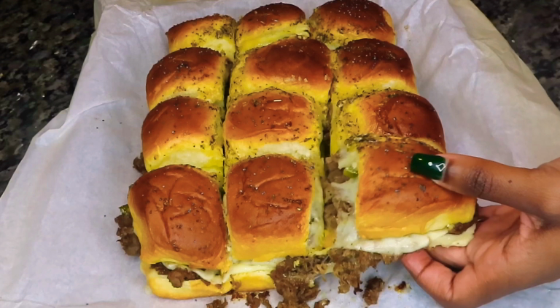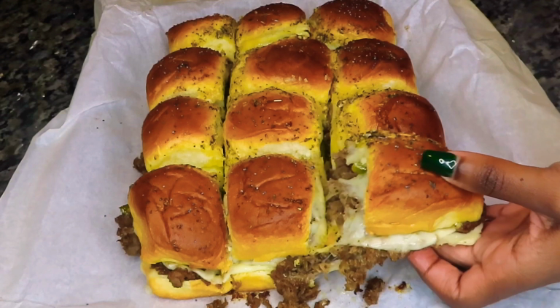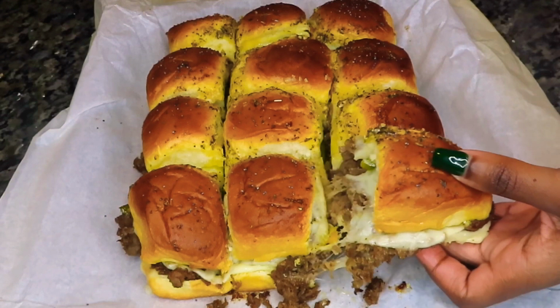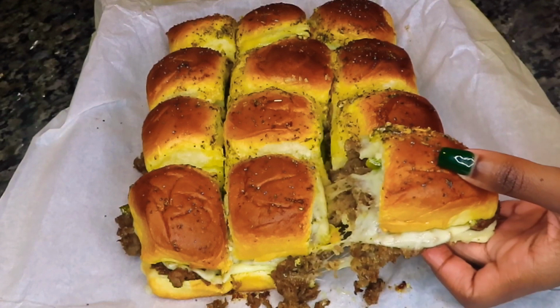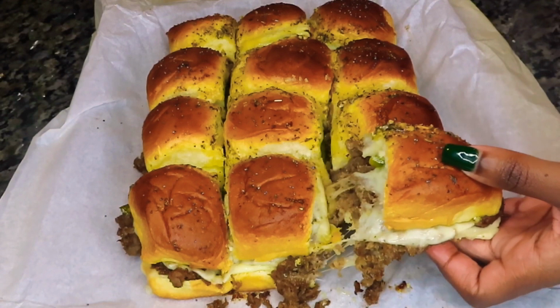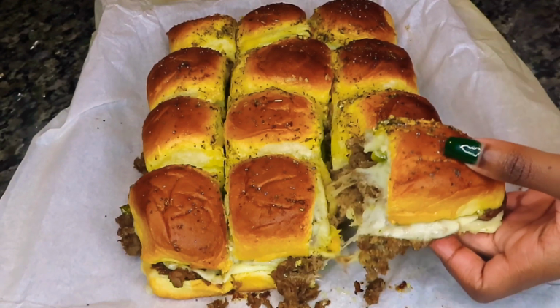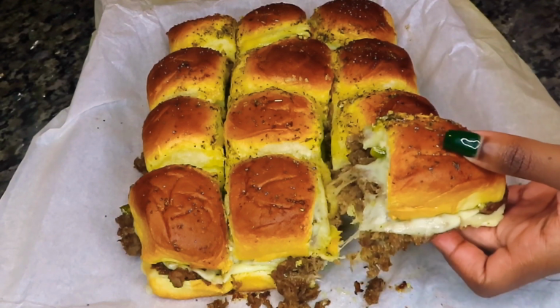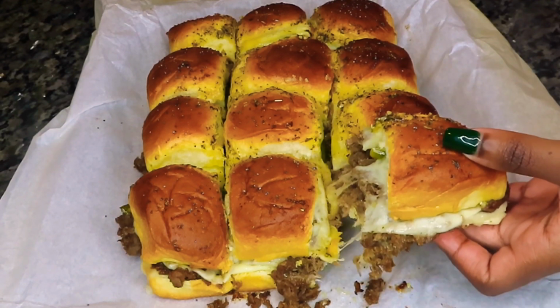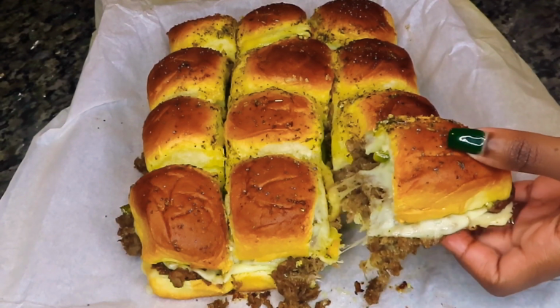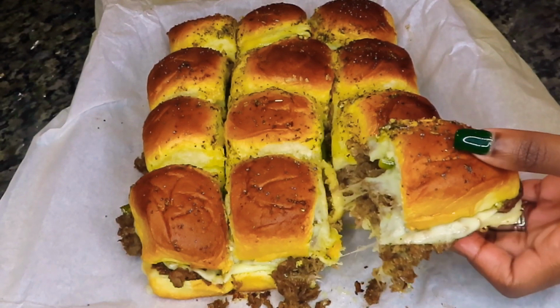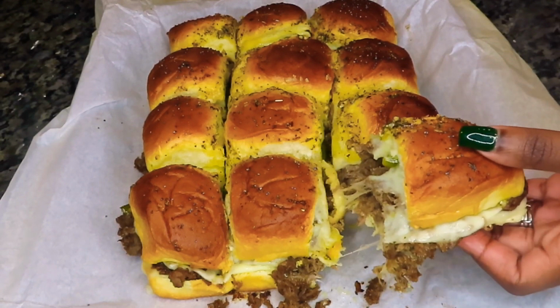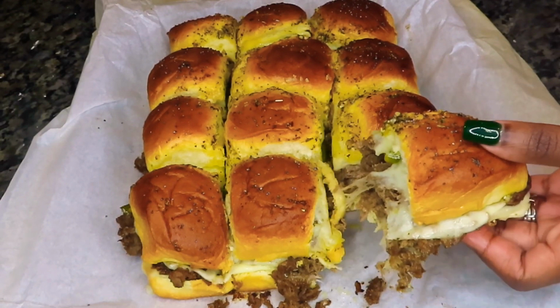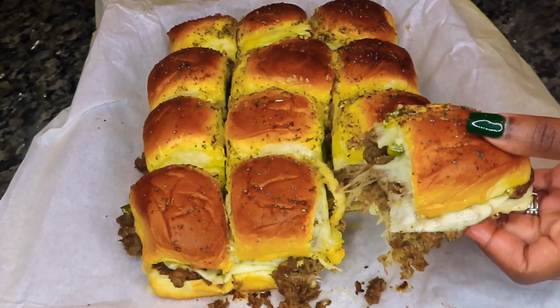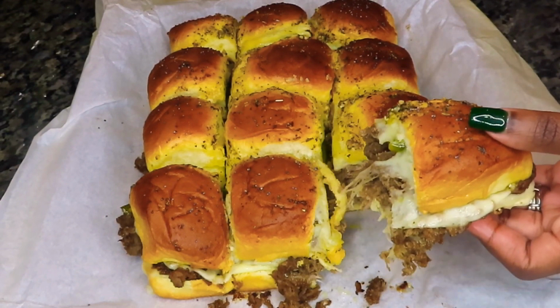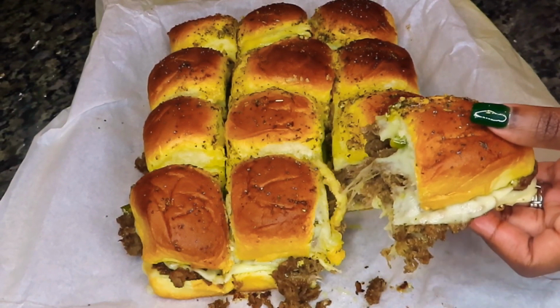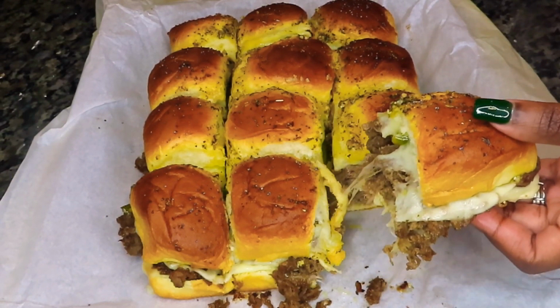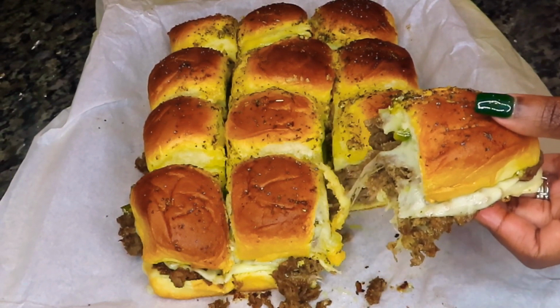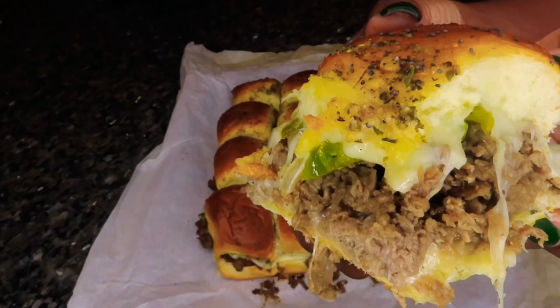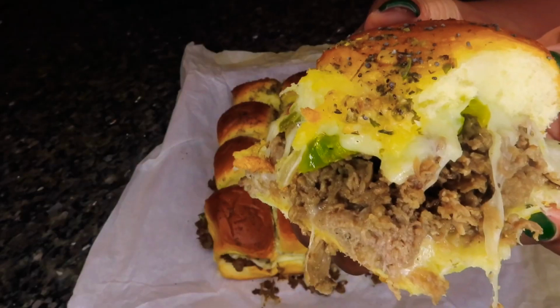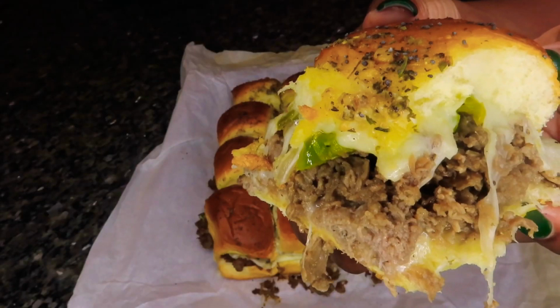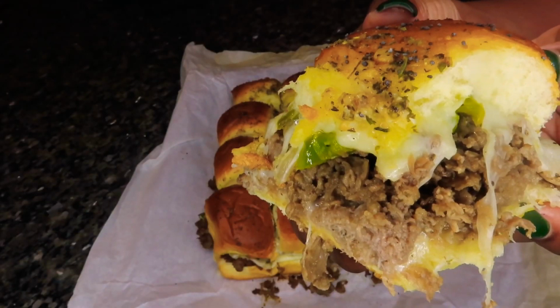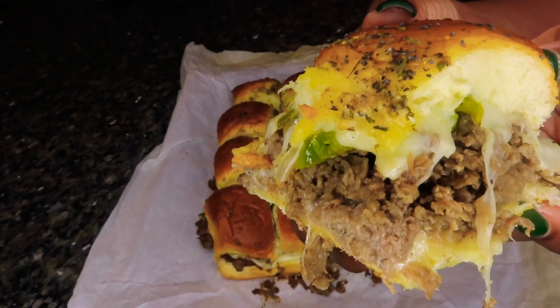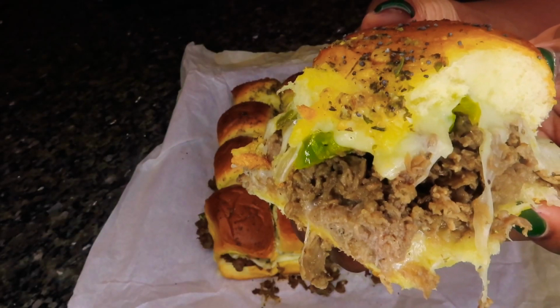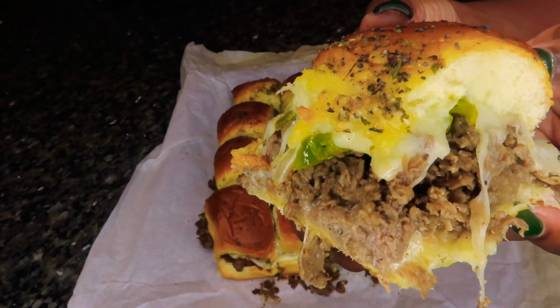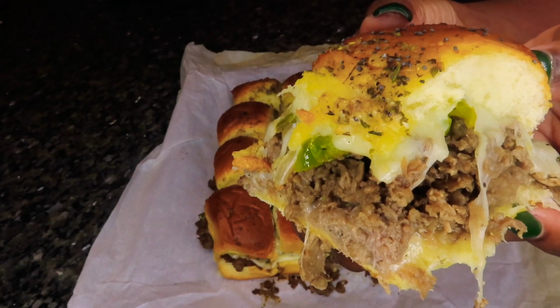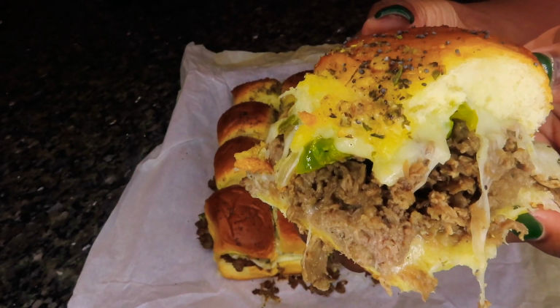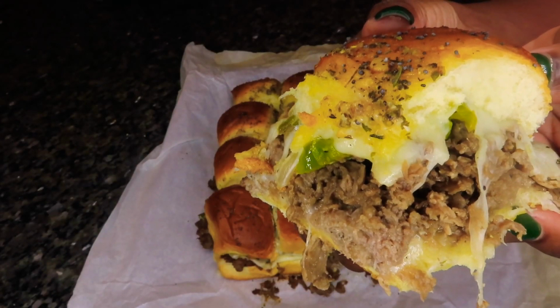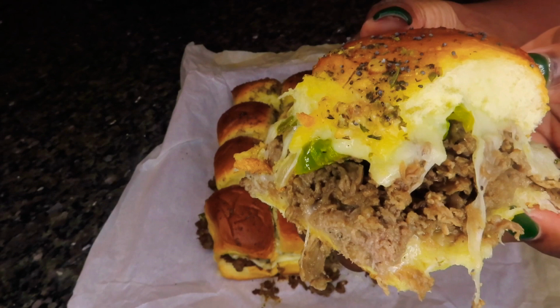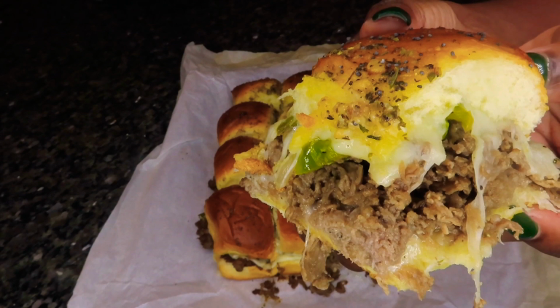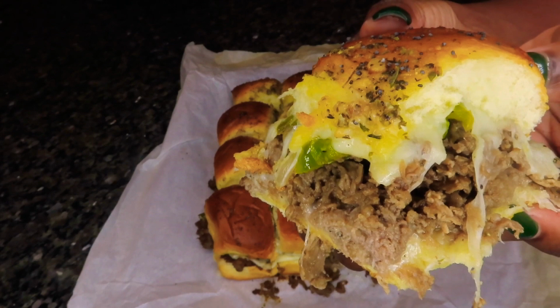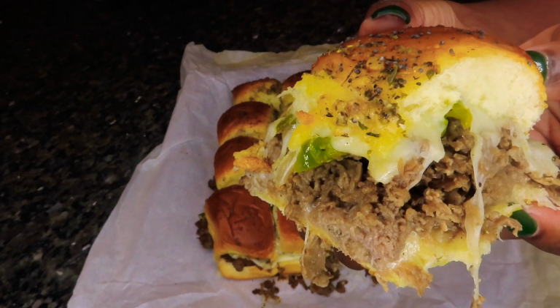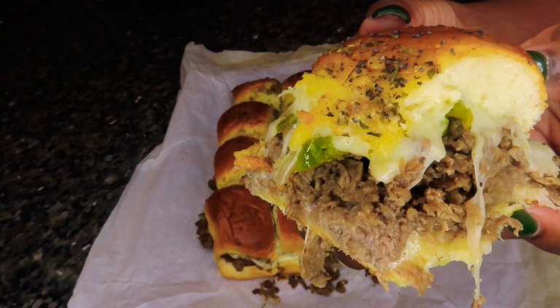Hi you guys! If you want to learn how to make my easy and delicious Philly cheesesteak sliders, stay tuned.